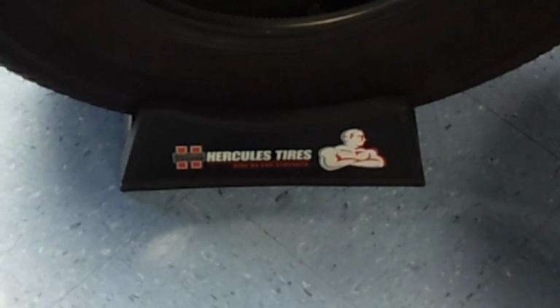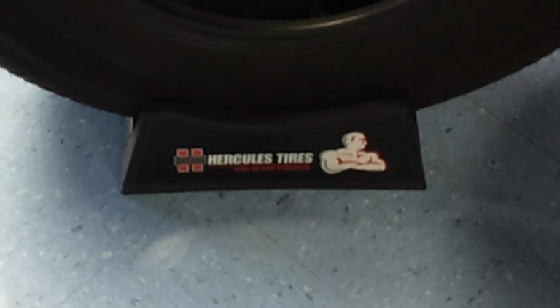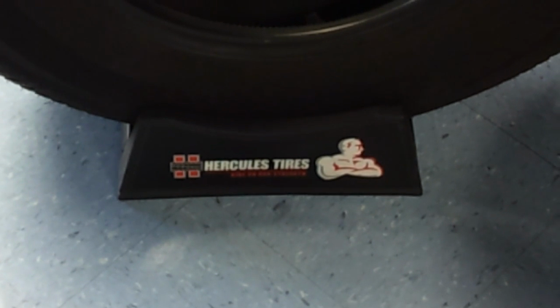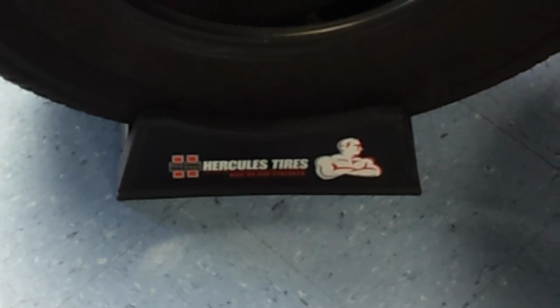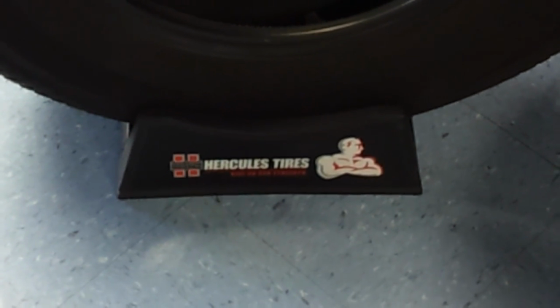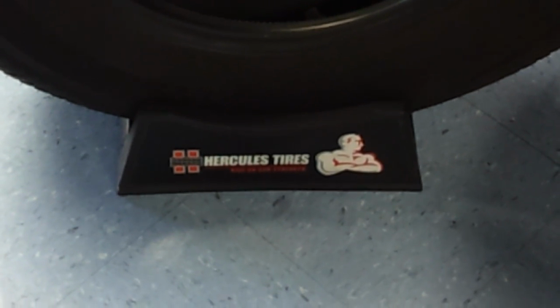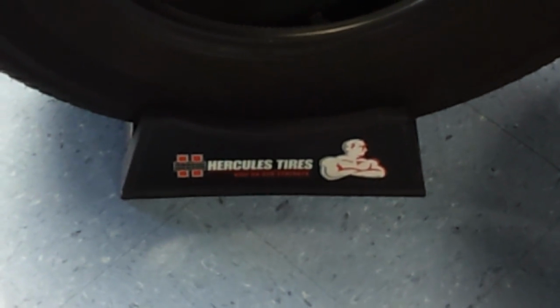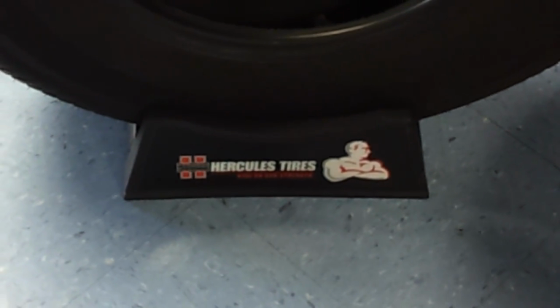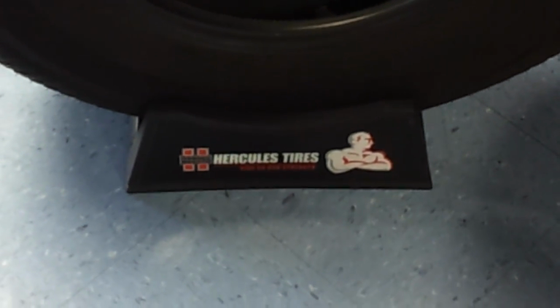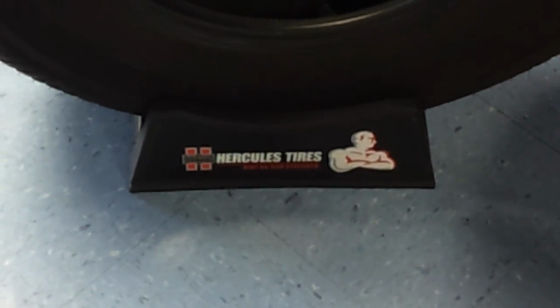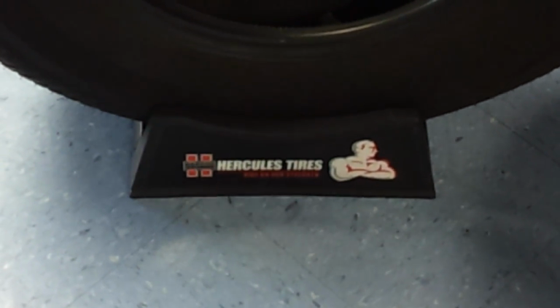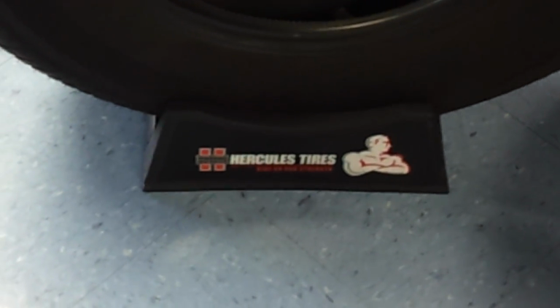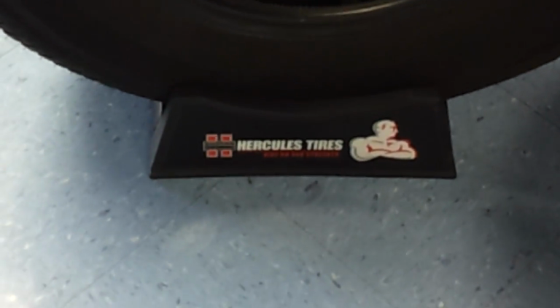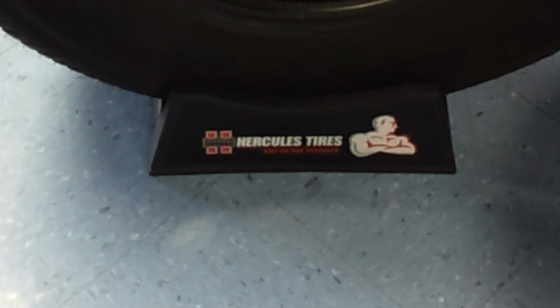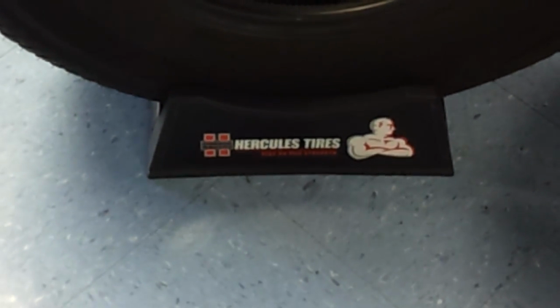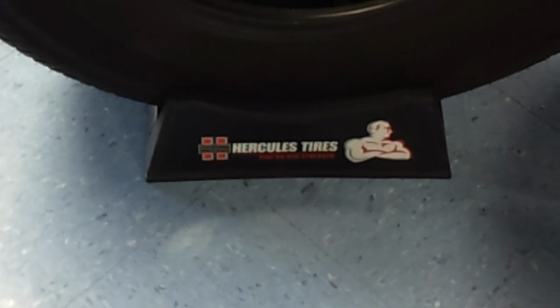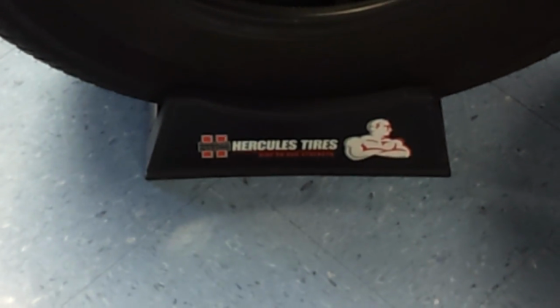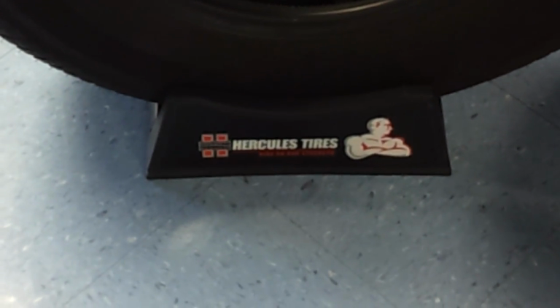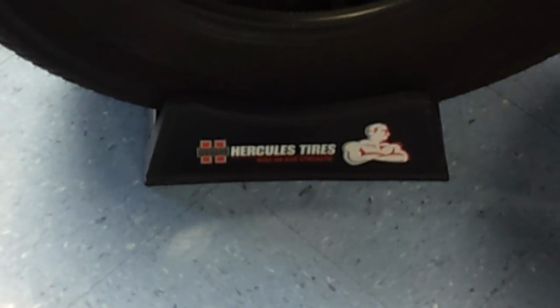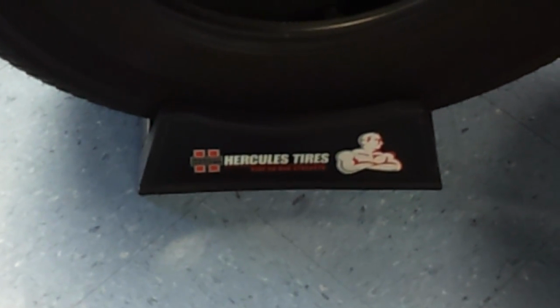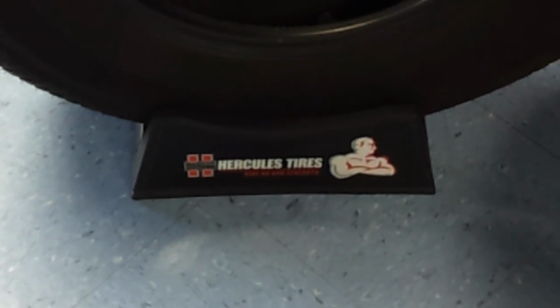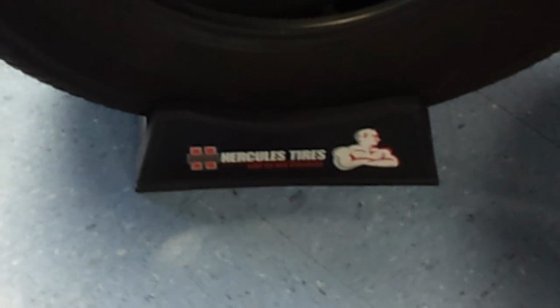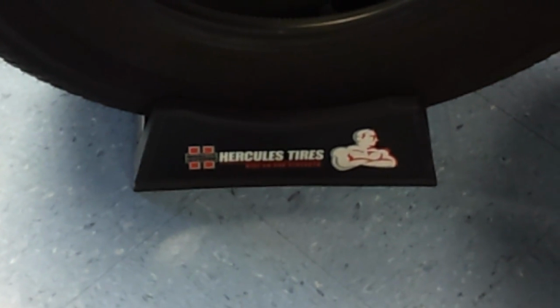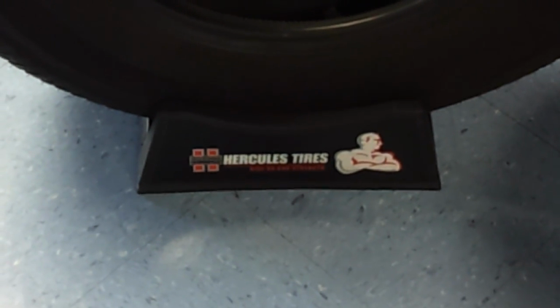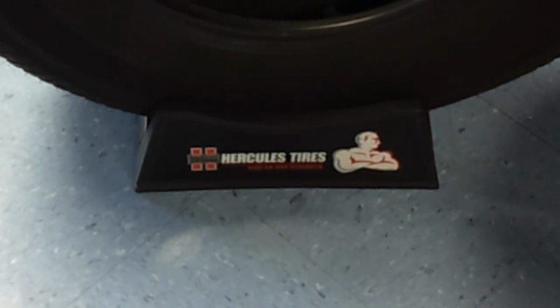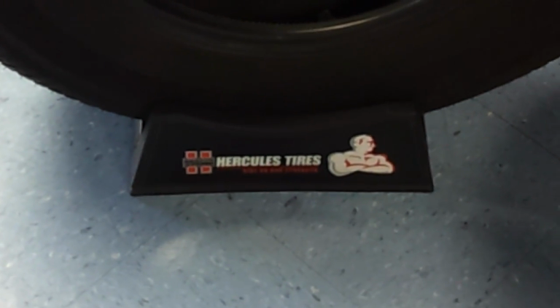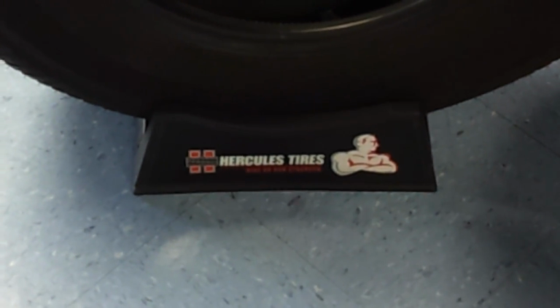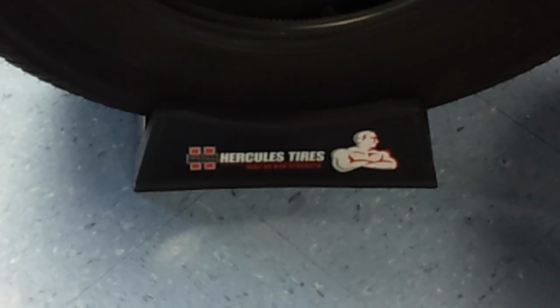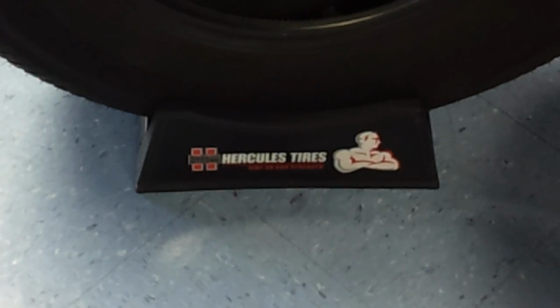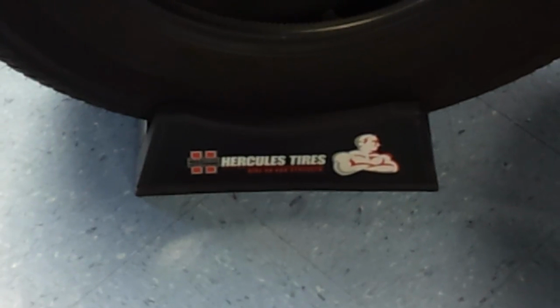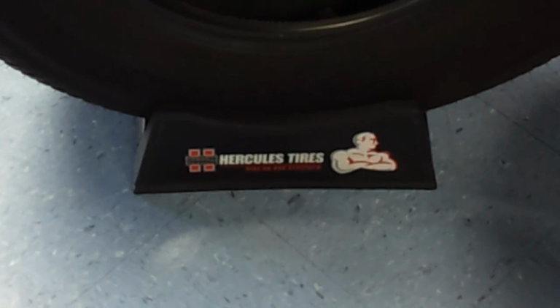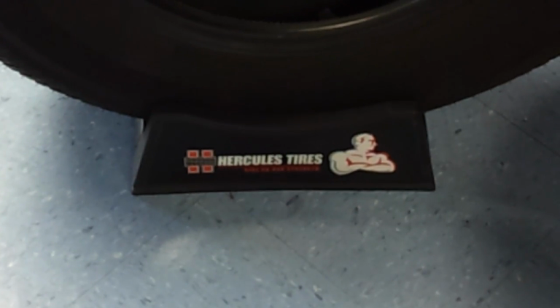Hi, it's Steve at Certified. Today I want to talk tires — I want to talk about our quality line of Hercules tires.